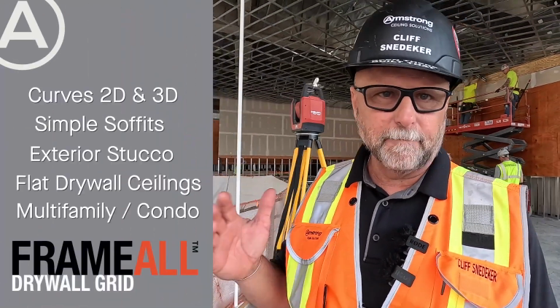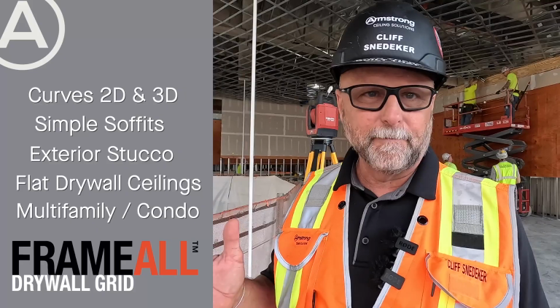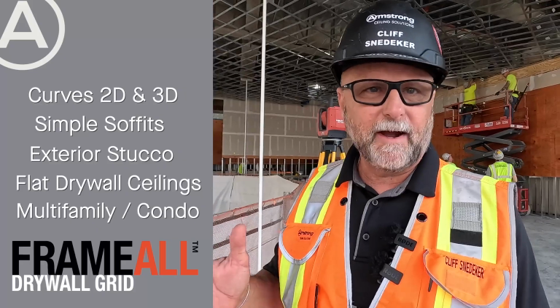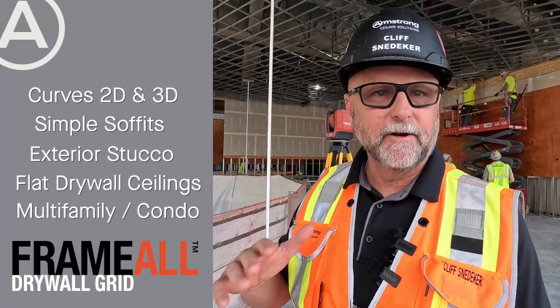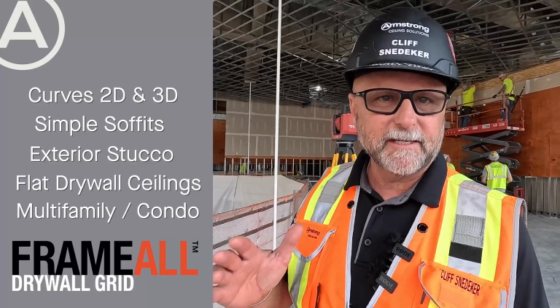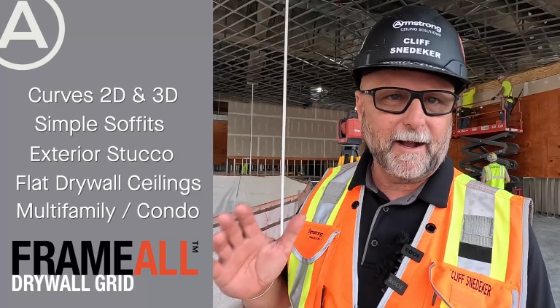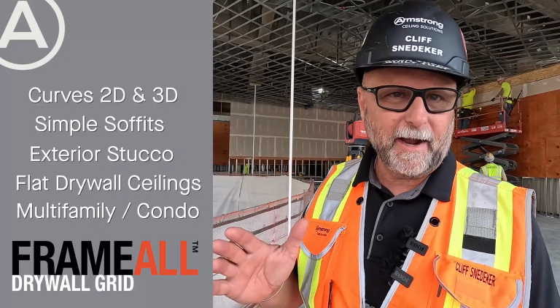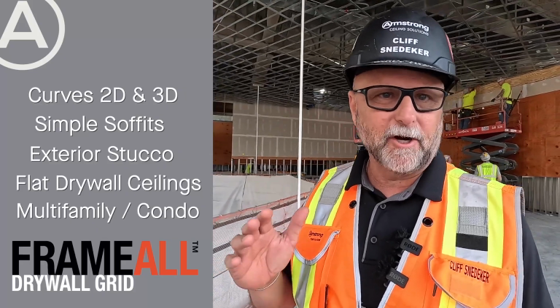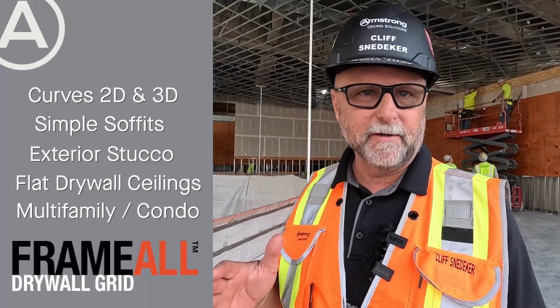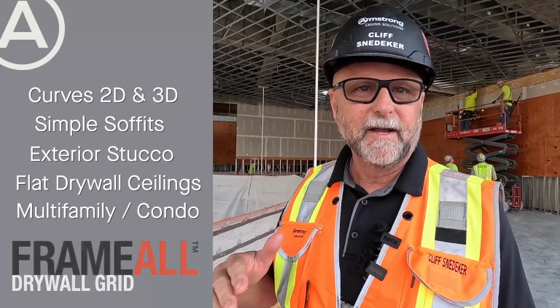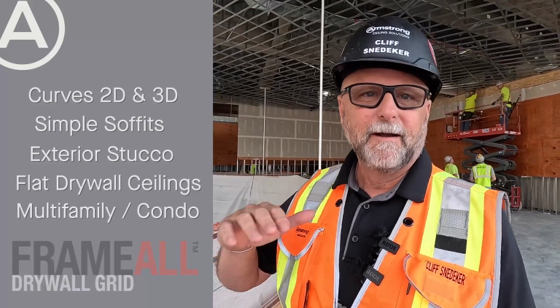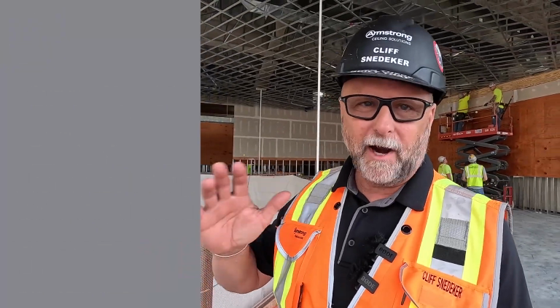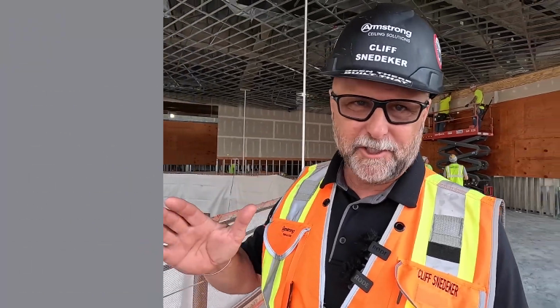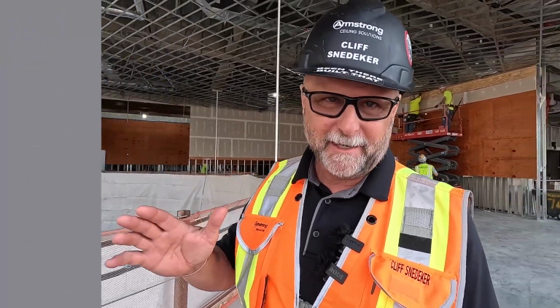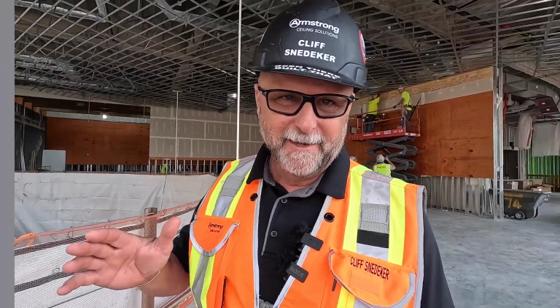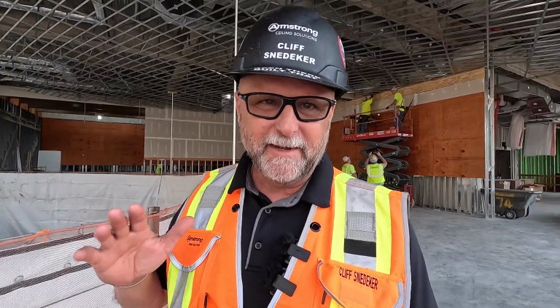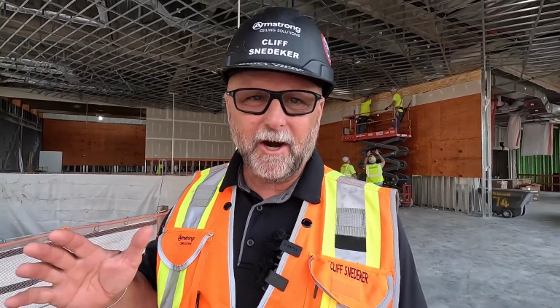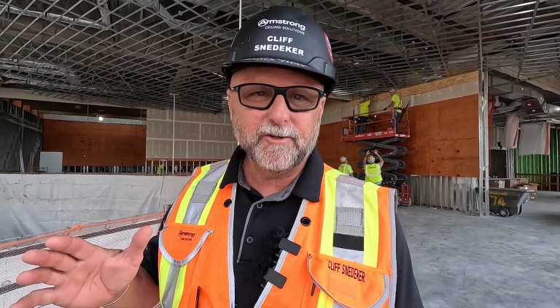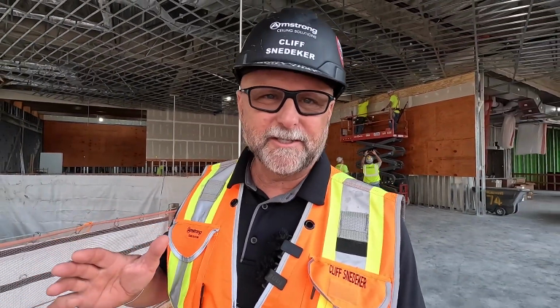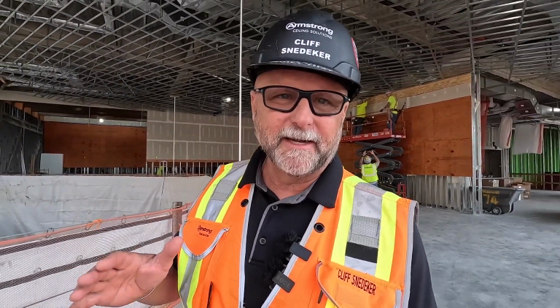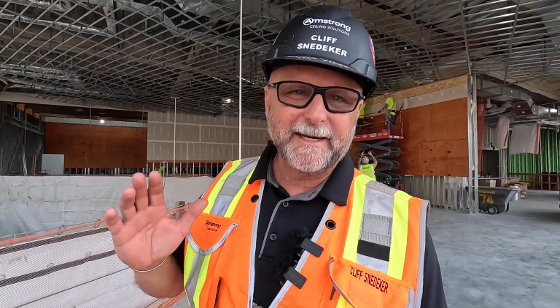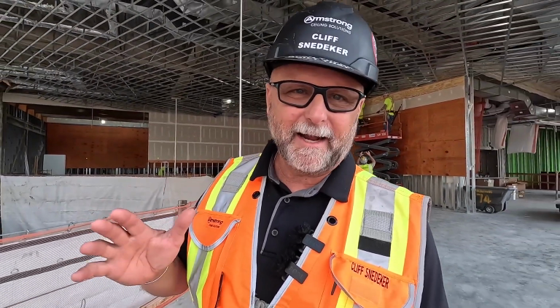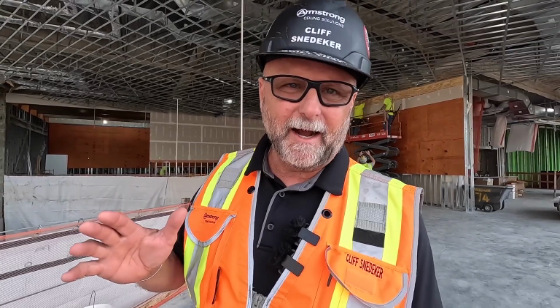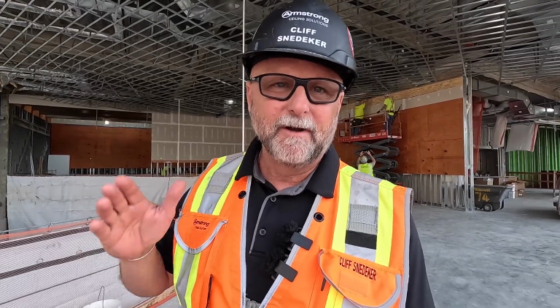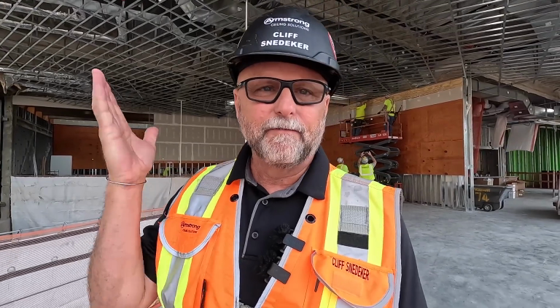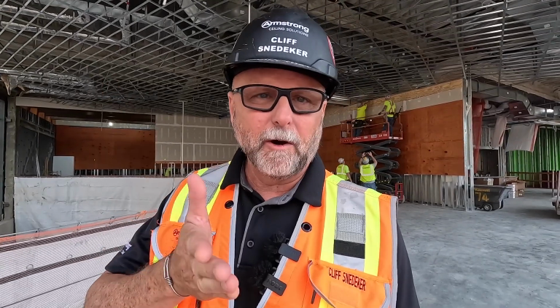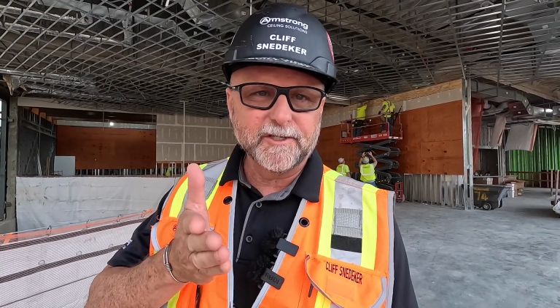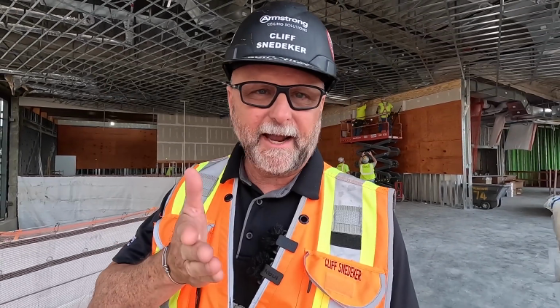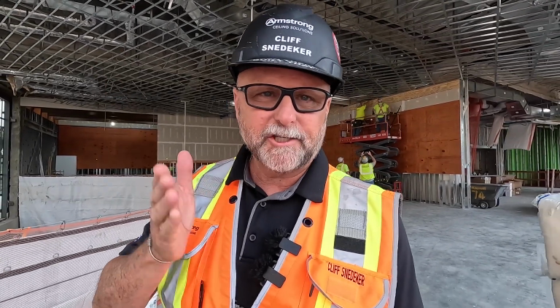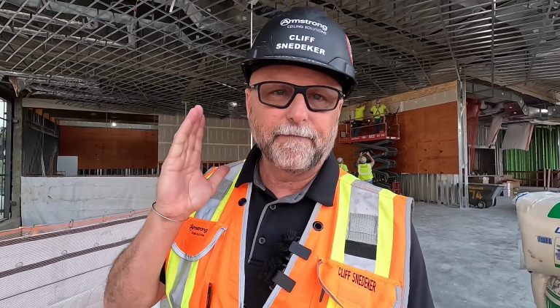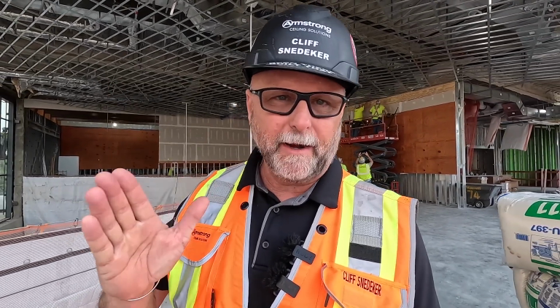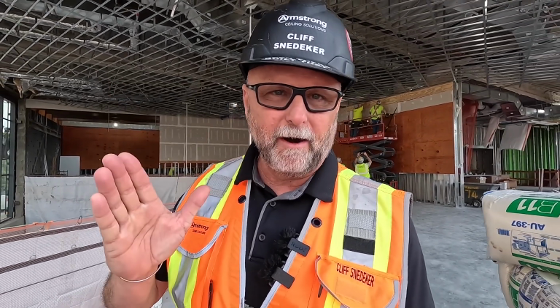If you want to learn more about how Armstrong Frame All drywall grid can help simplify your next compound curved project, visit armstrongceilings.com/frameall.